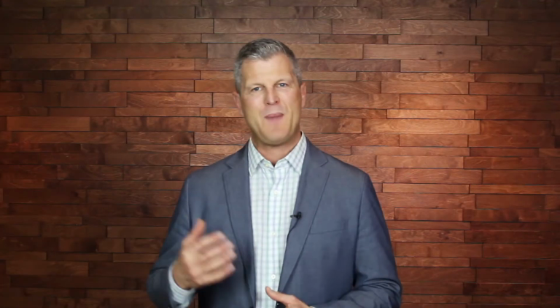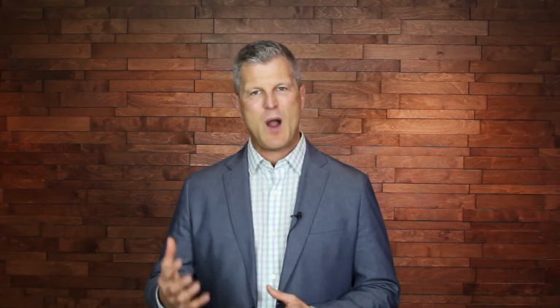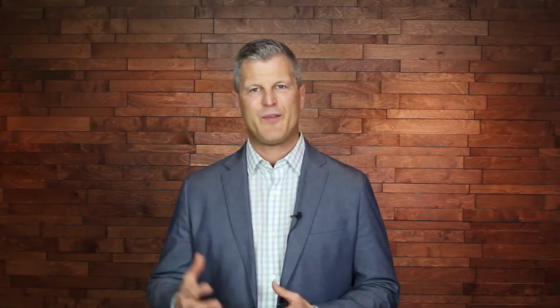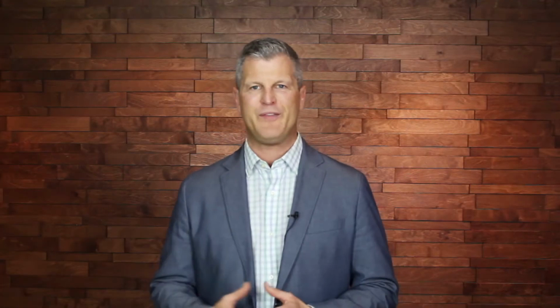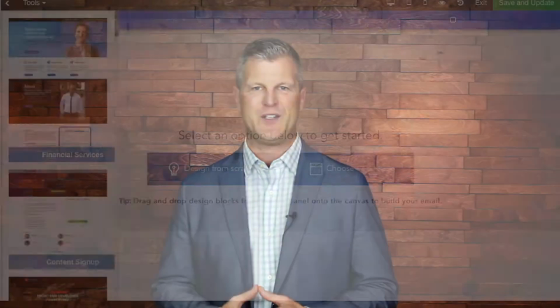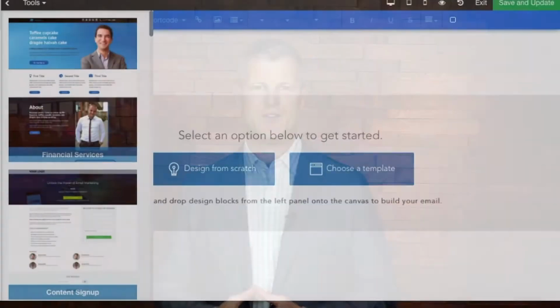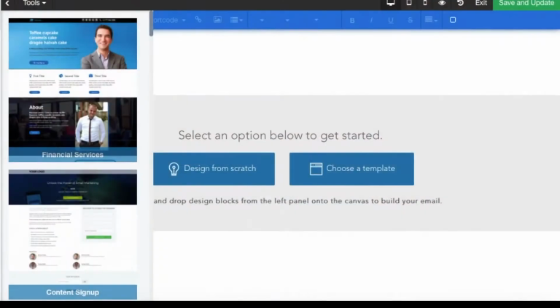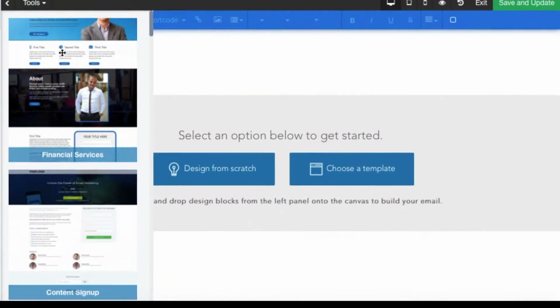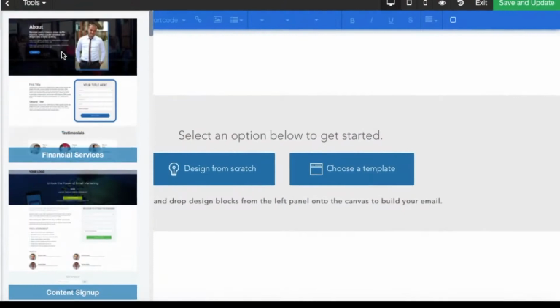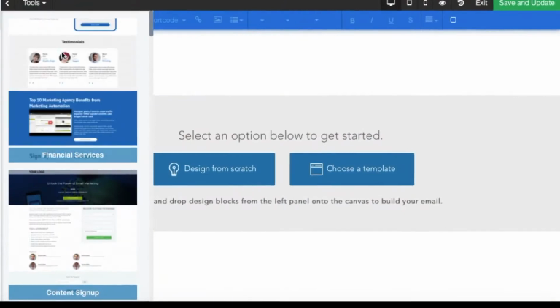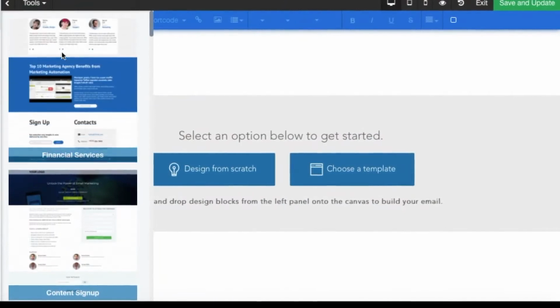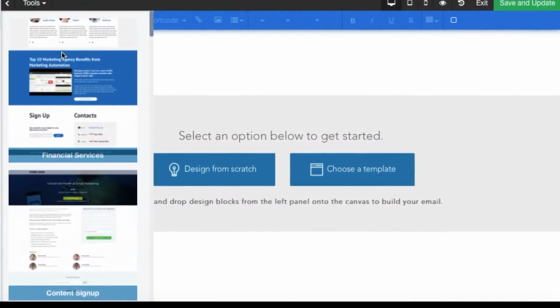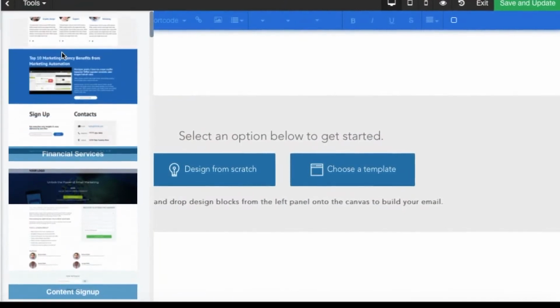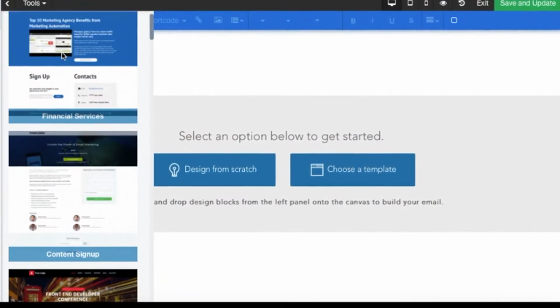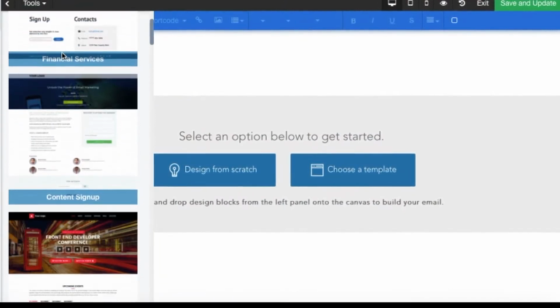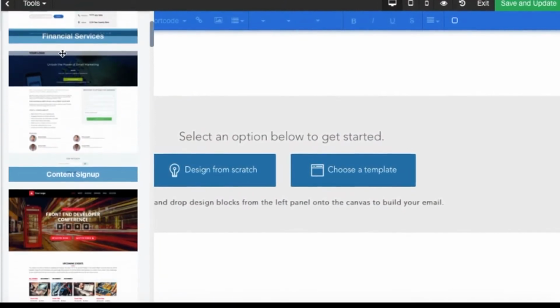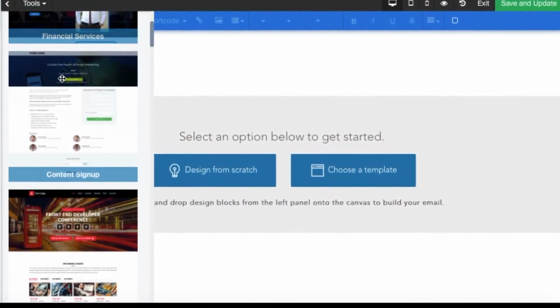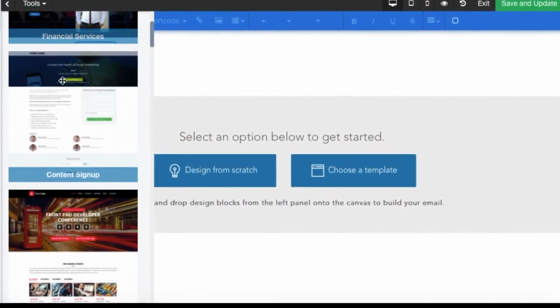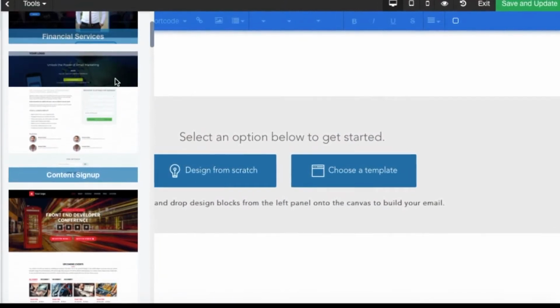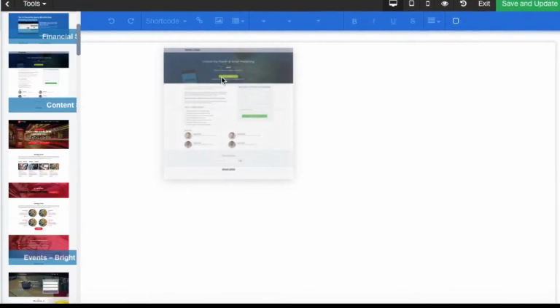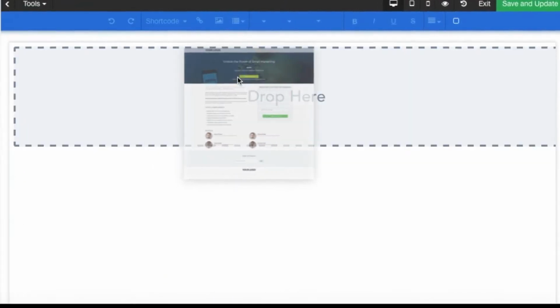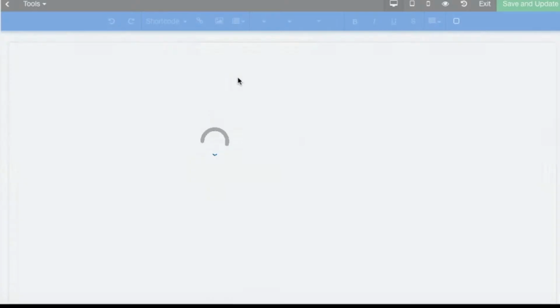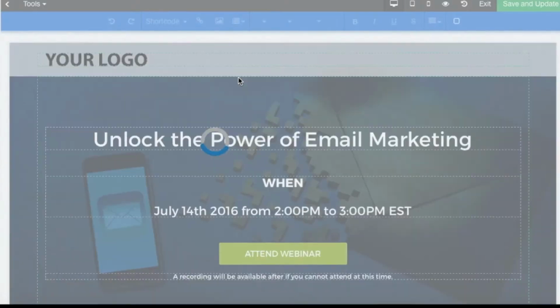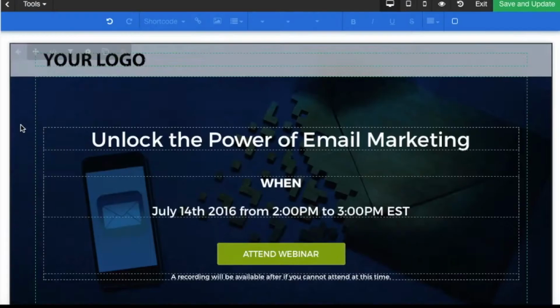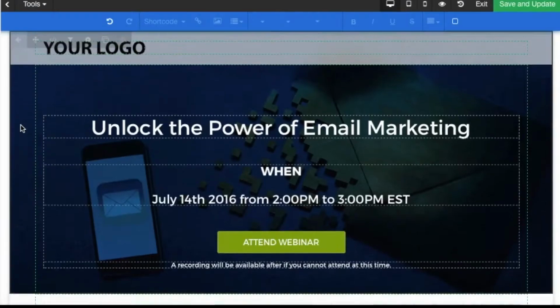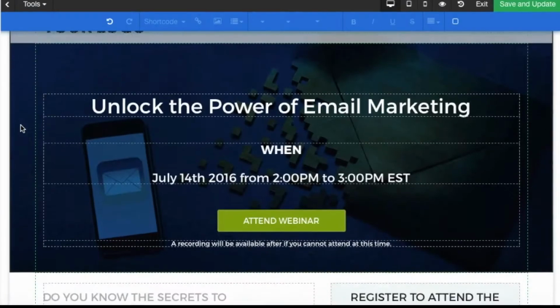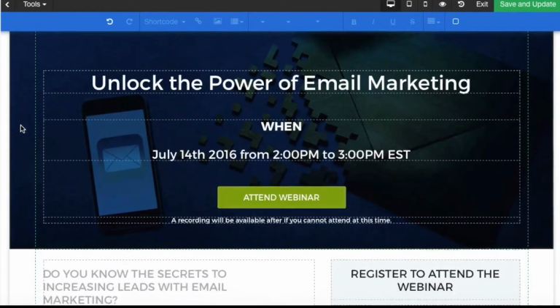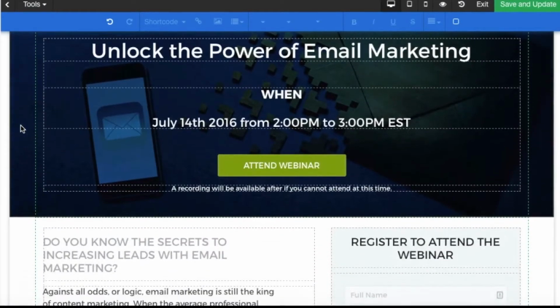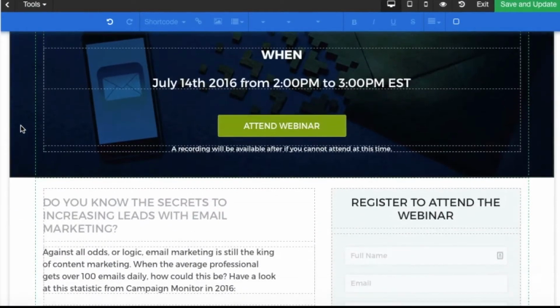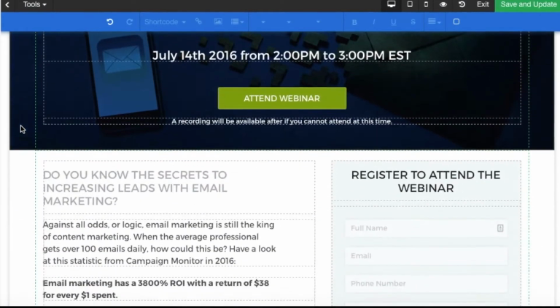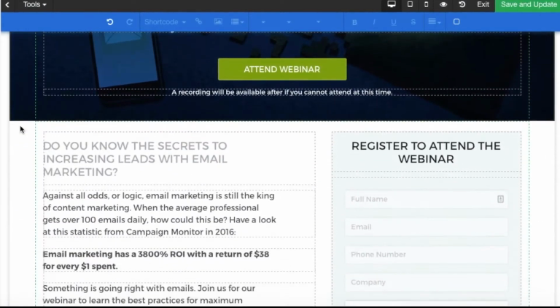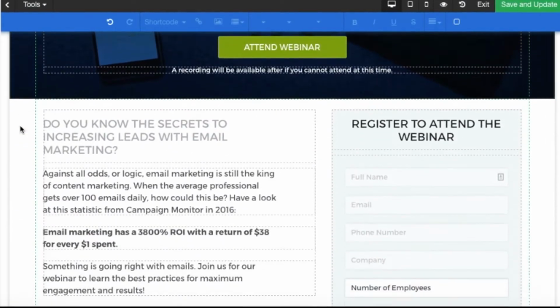Powerful features include a drag-and-drop landing page builder, custom opt-in forms, and email marketing.